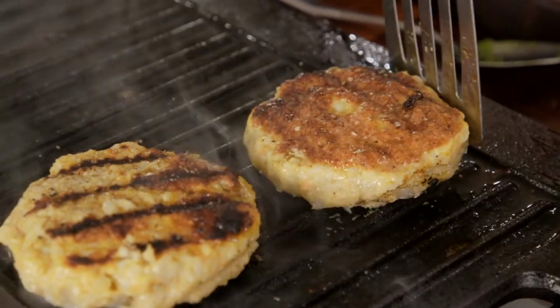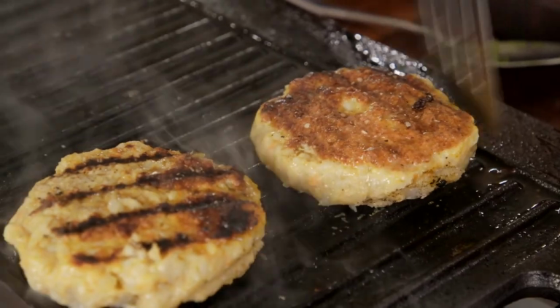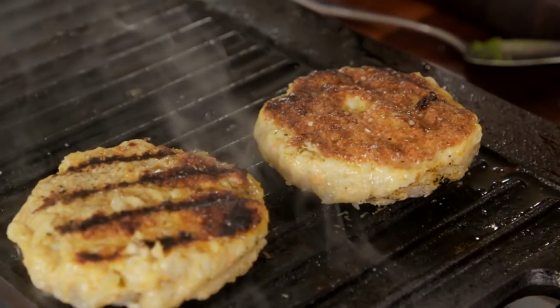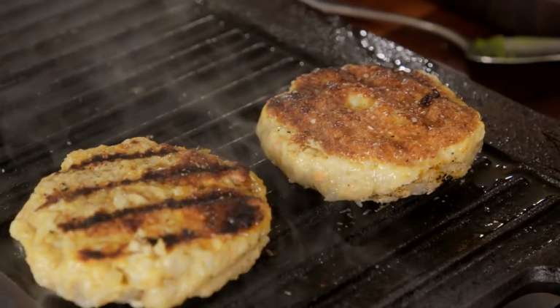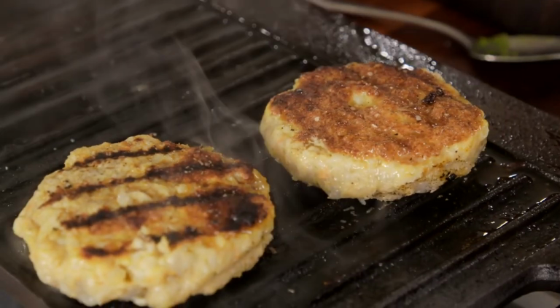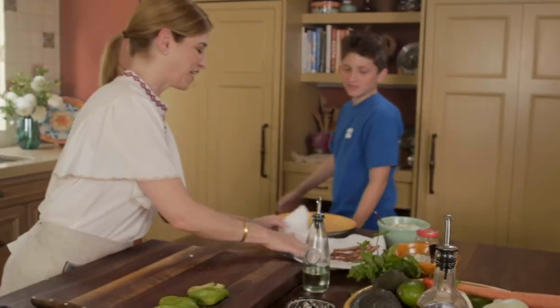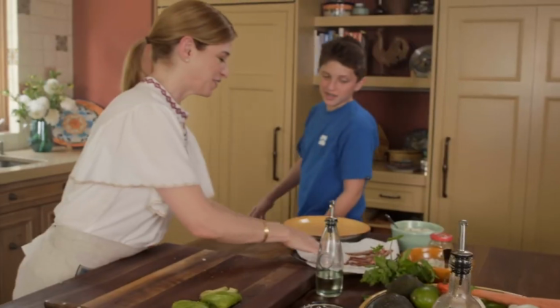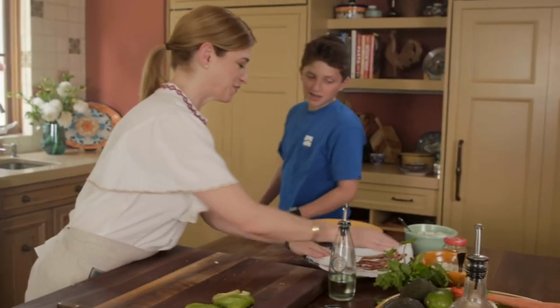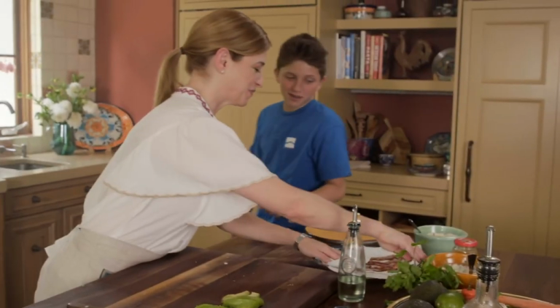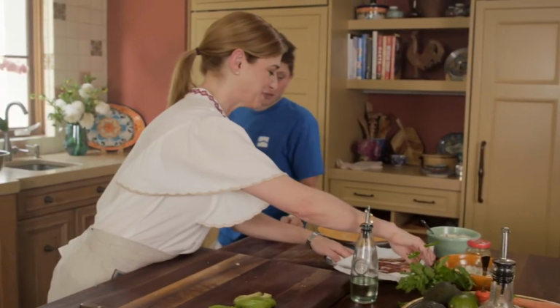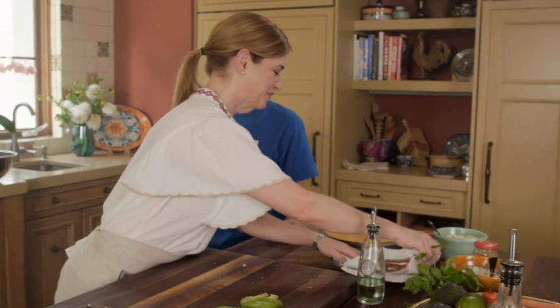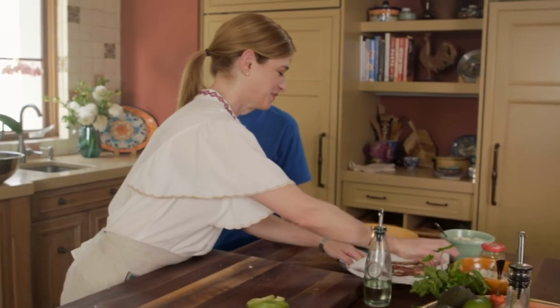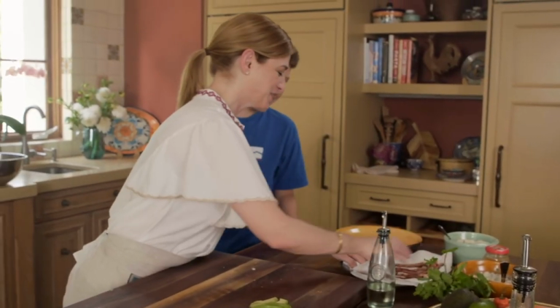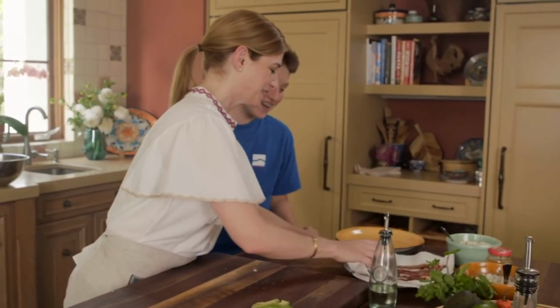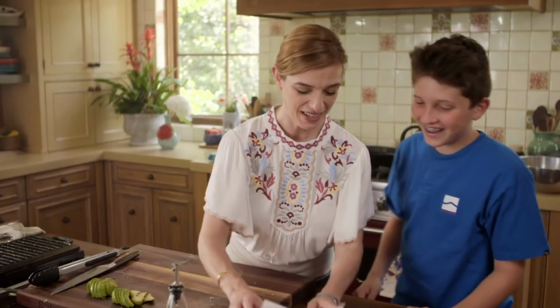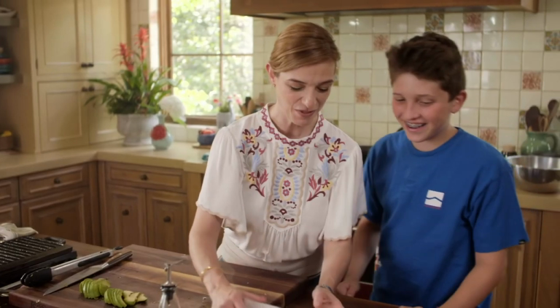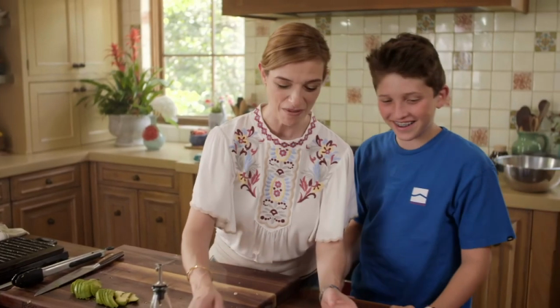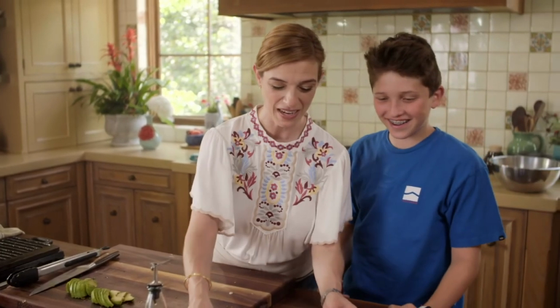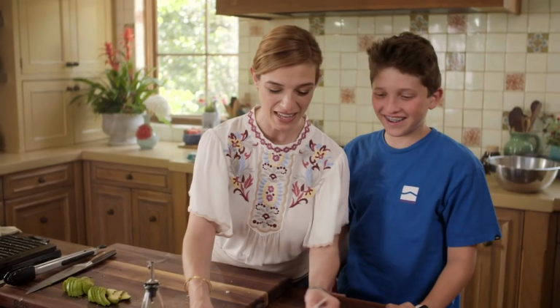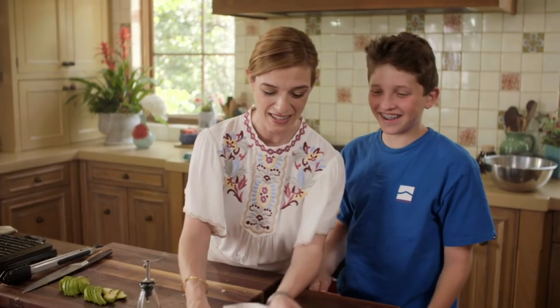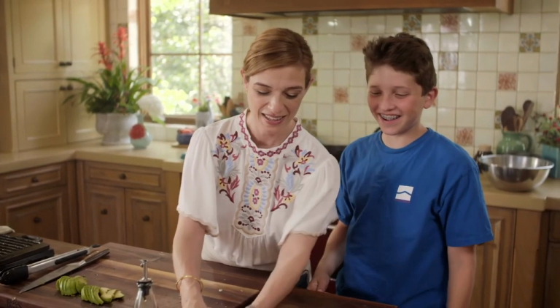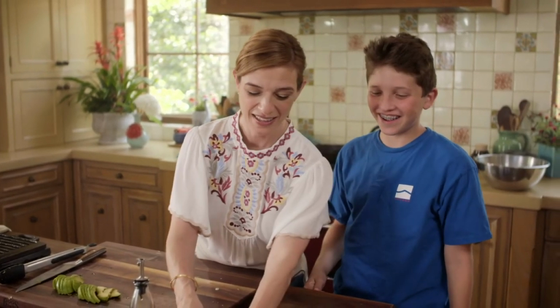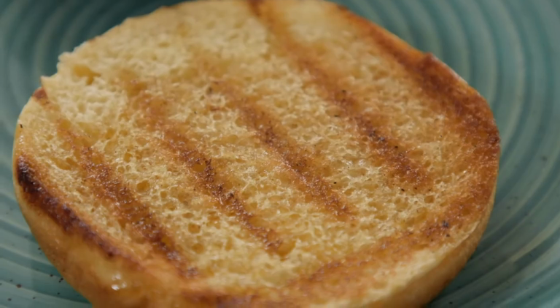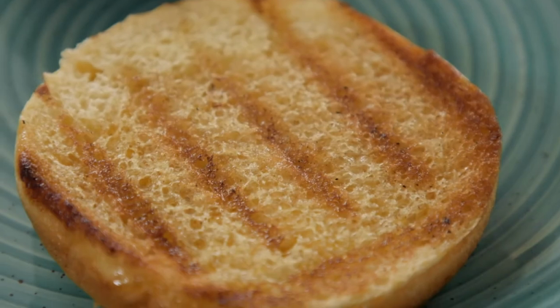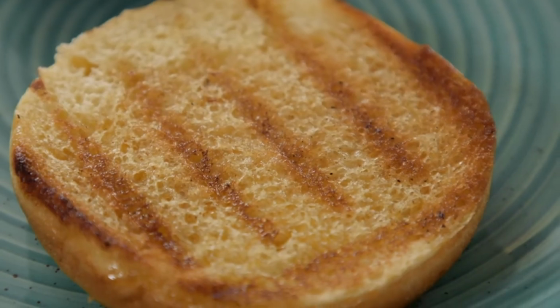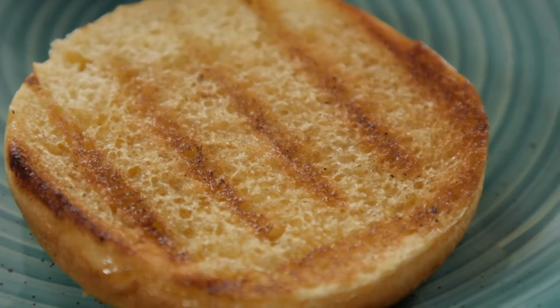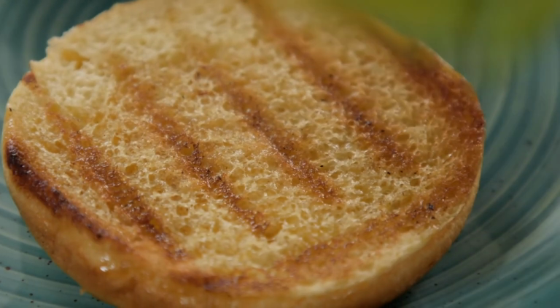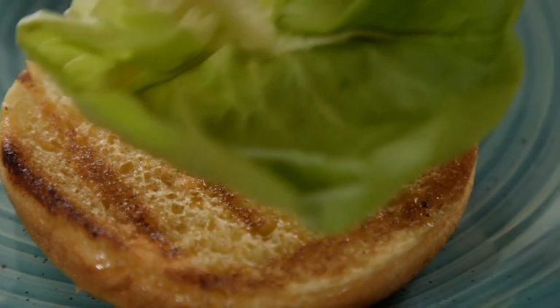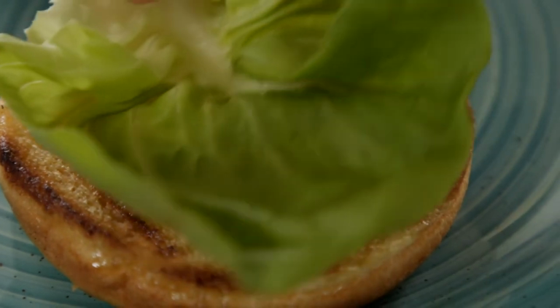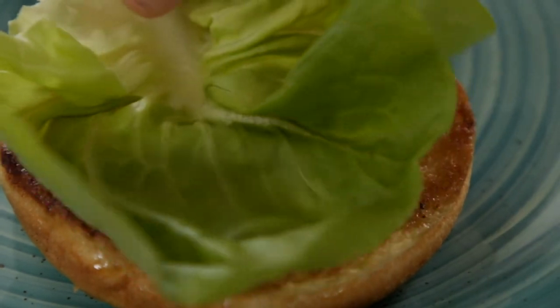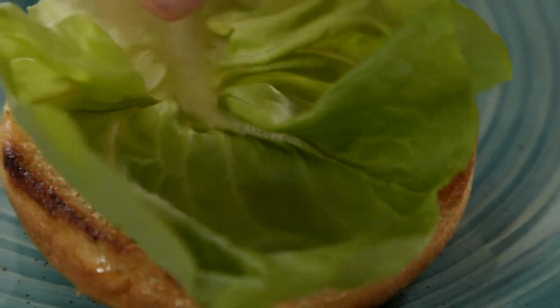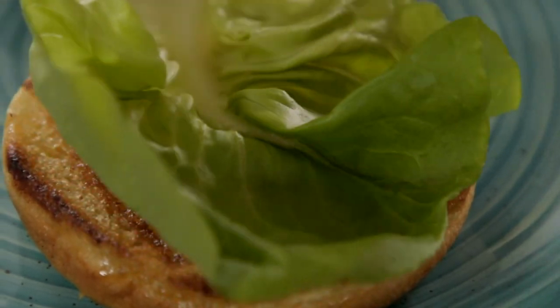How hungry are you? Really hungry. Tienes mucha hambre? Yes.